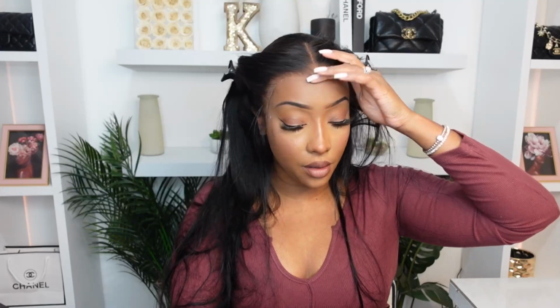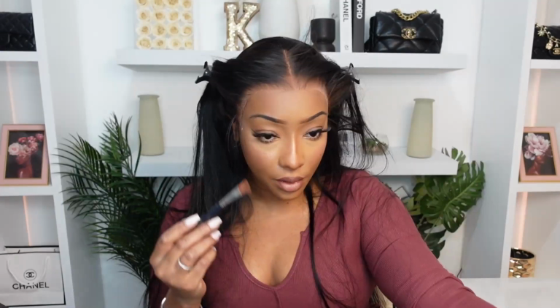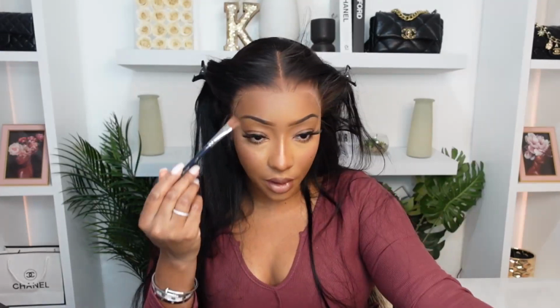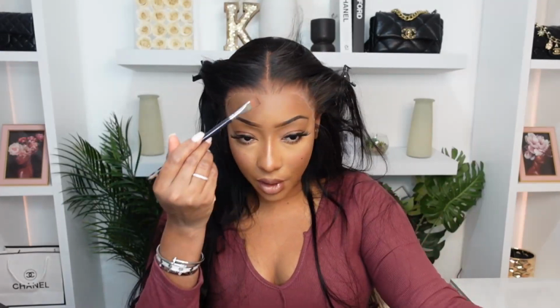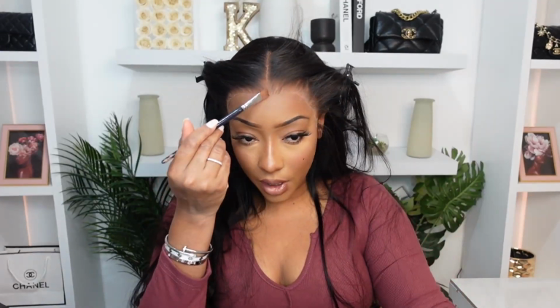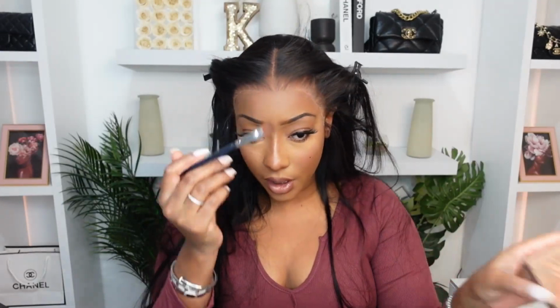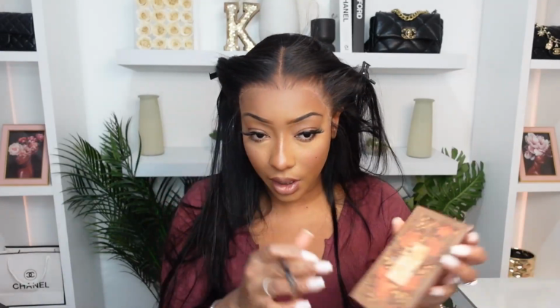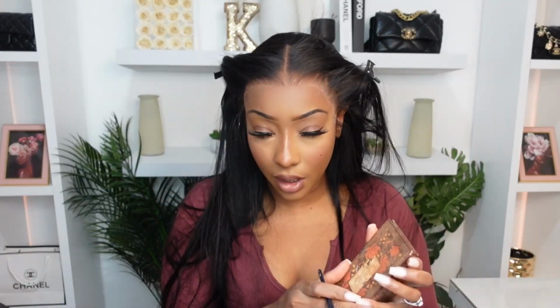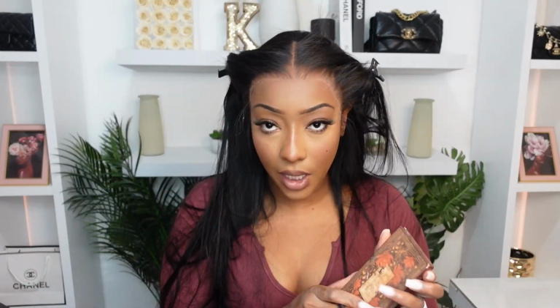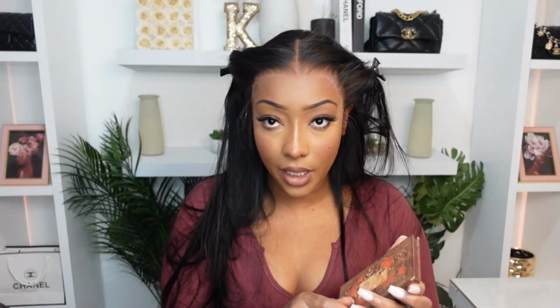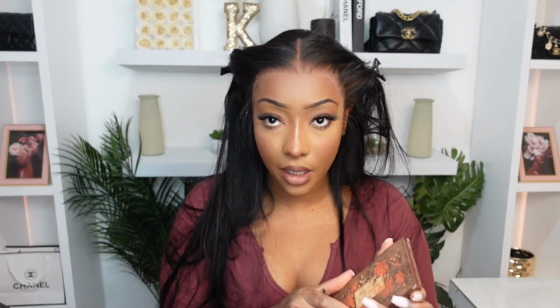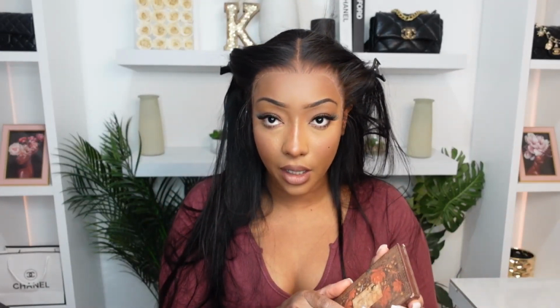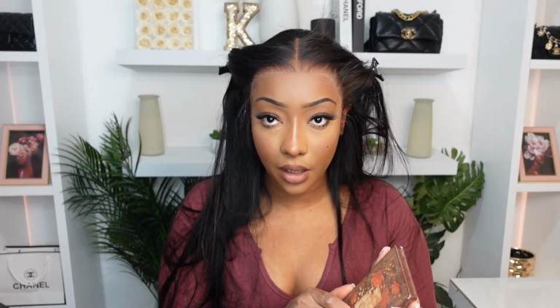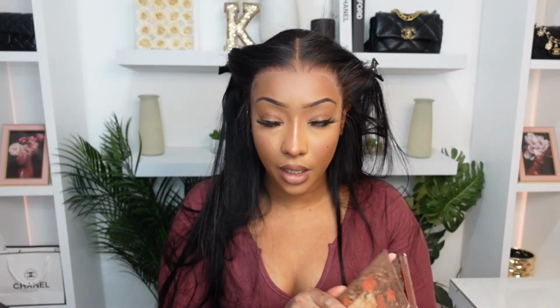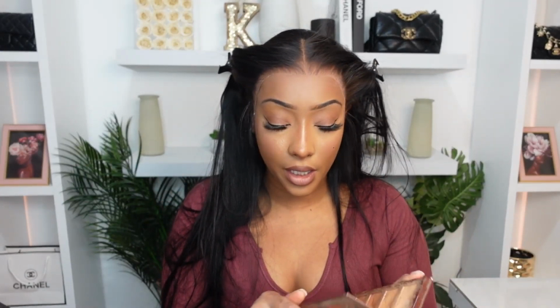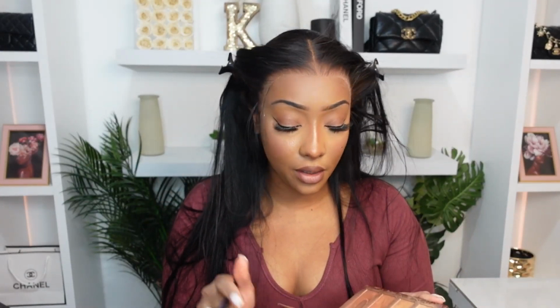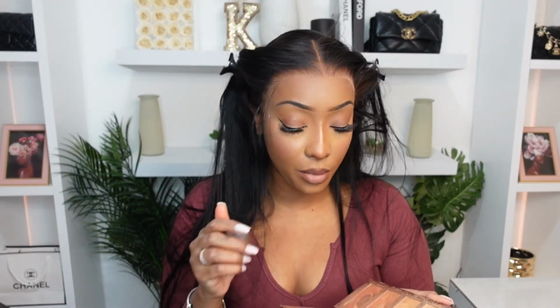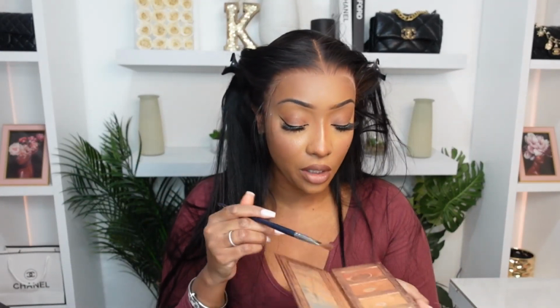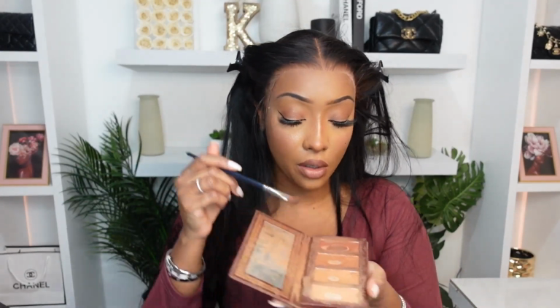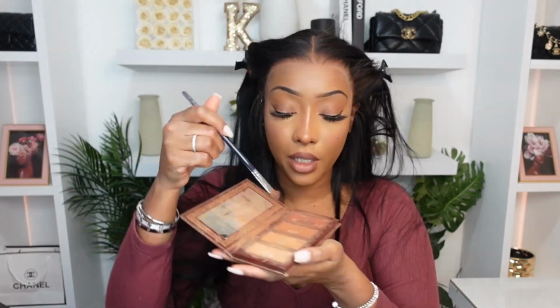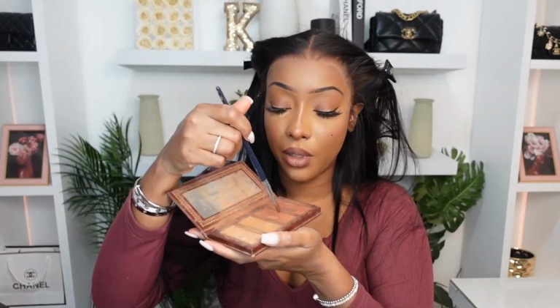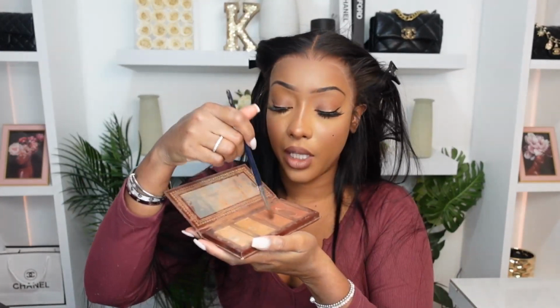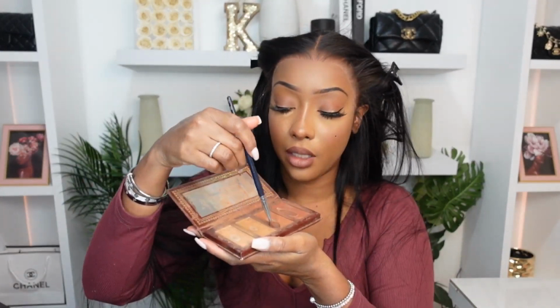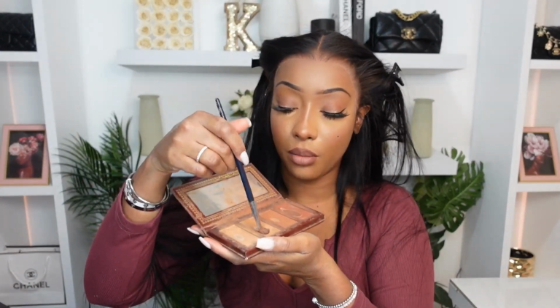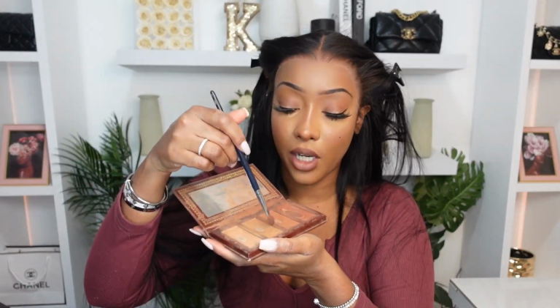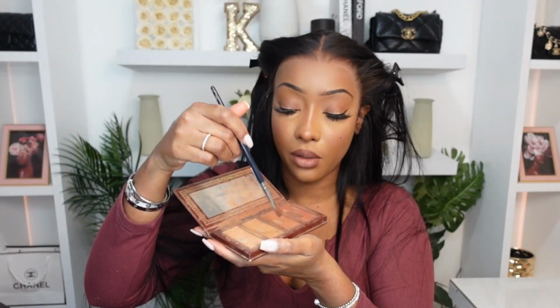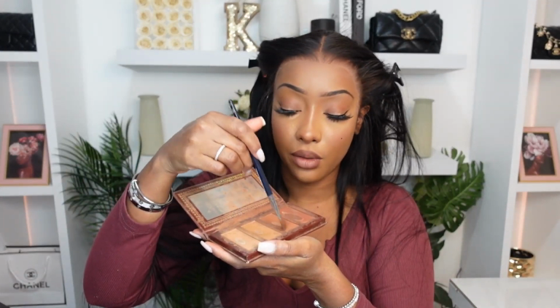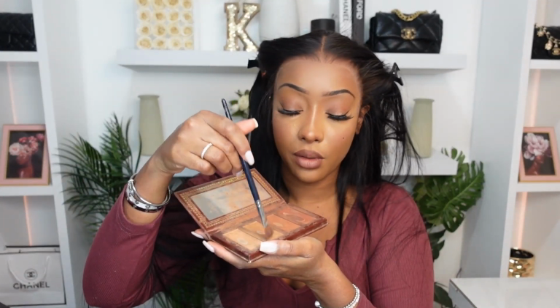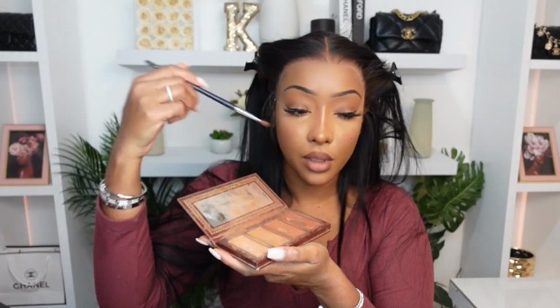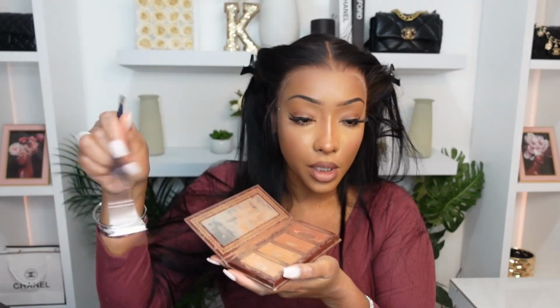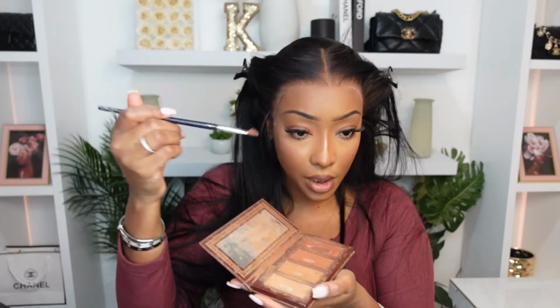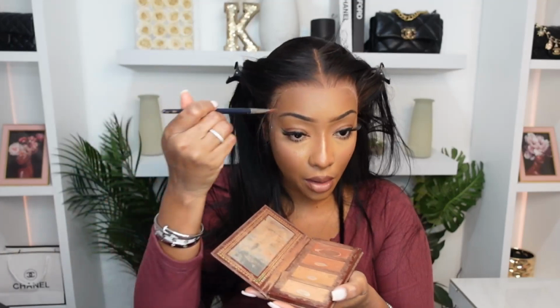Okay, looking a little light there on the lace. I'm going to go in with some brown tone.